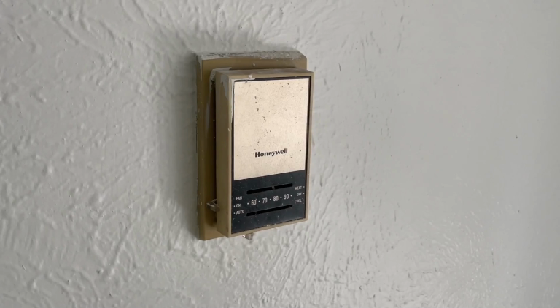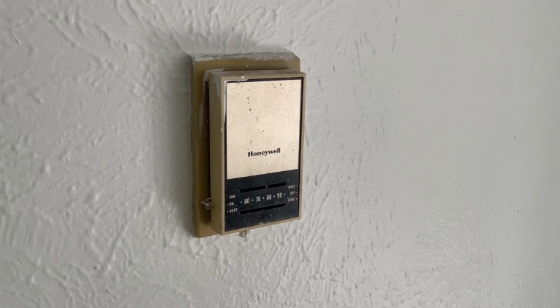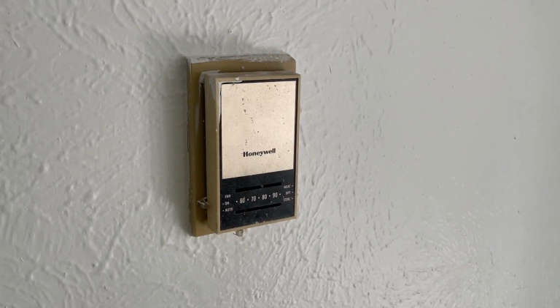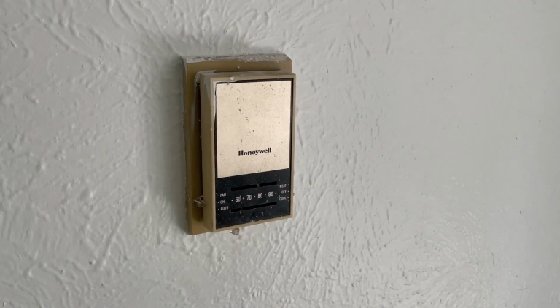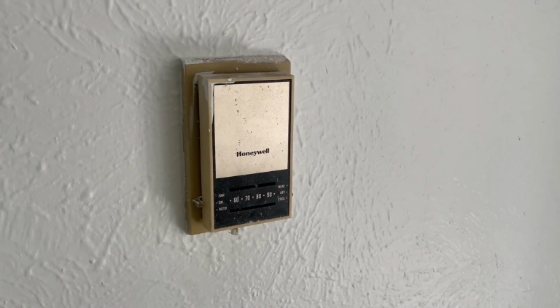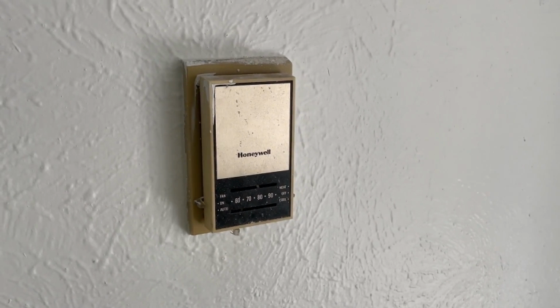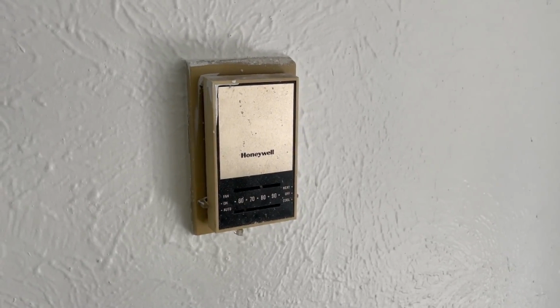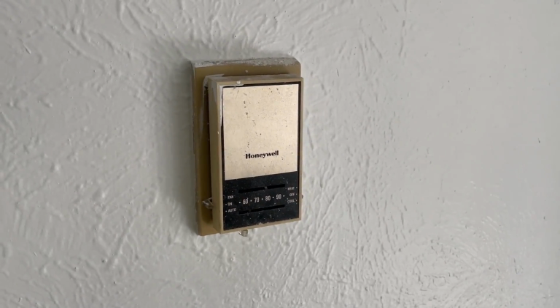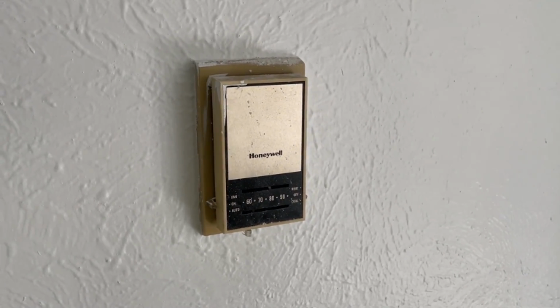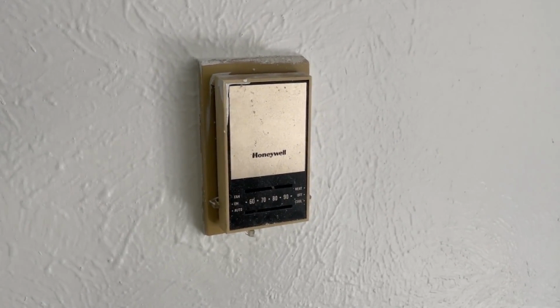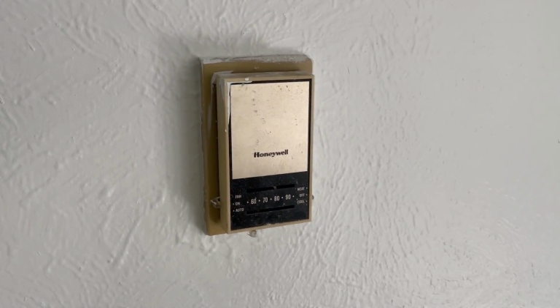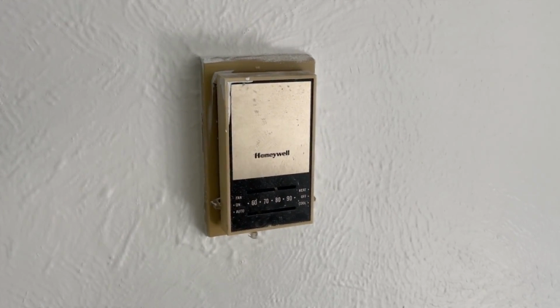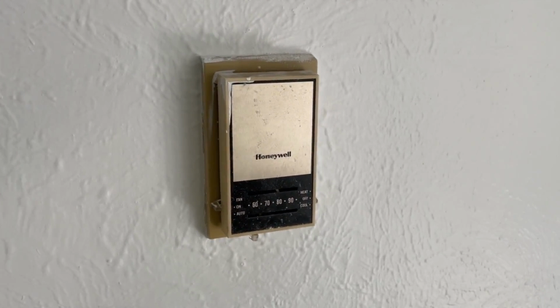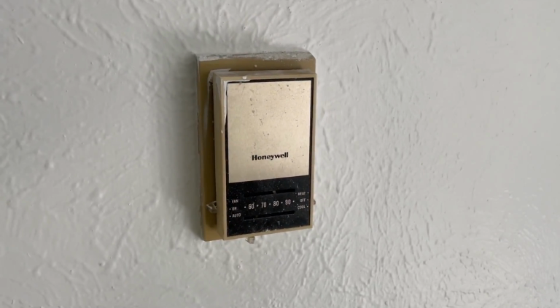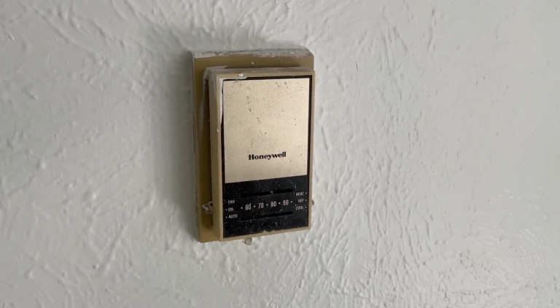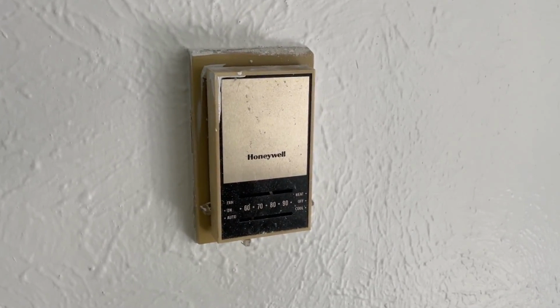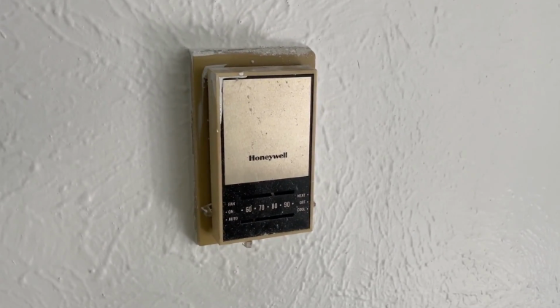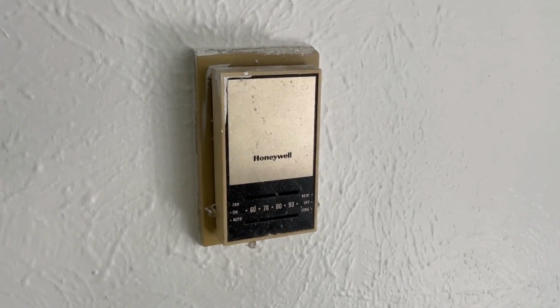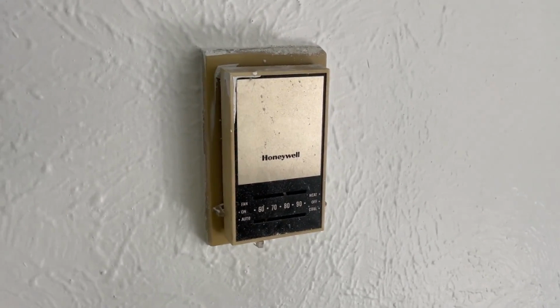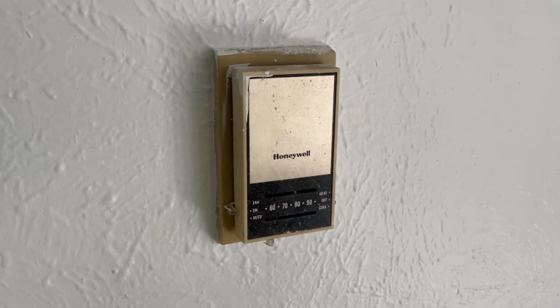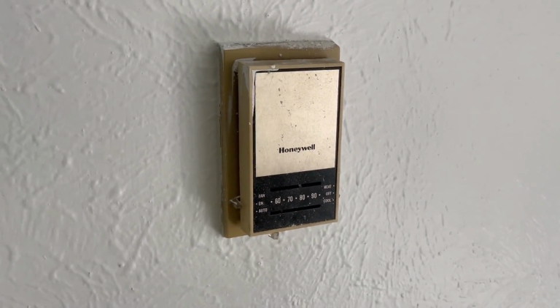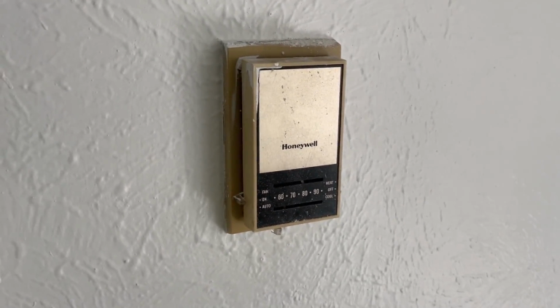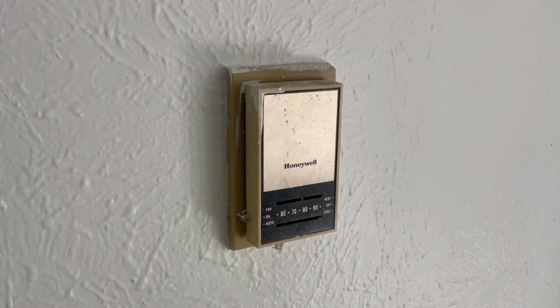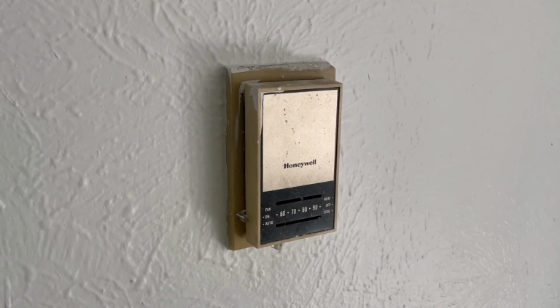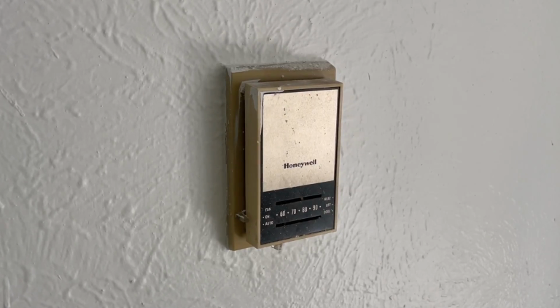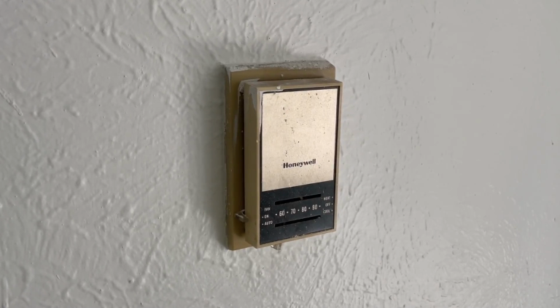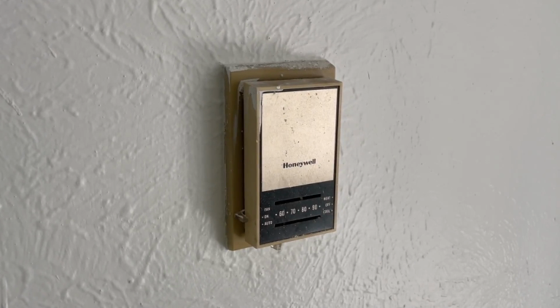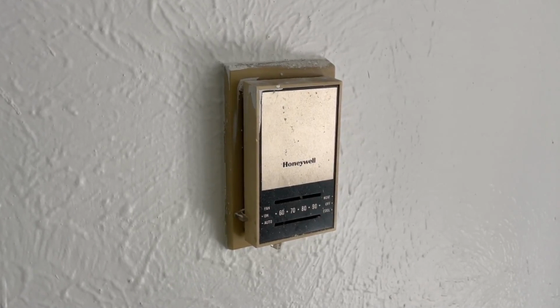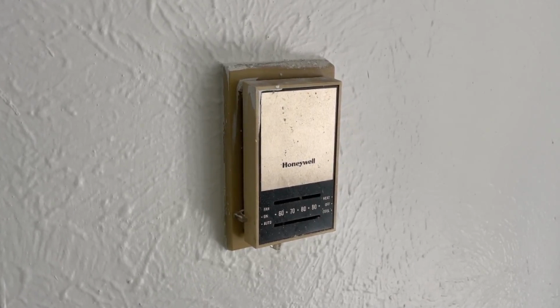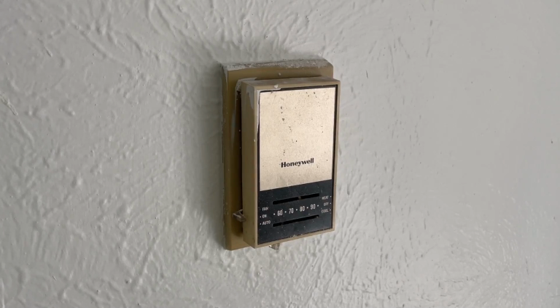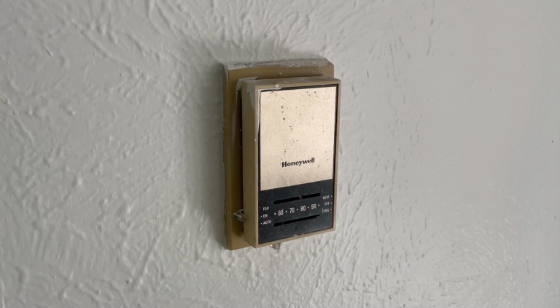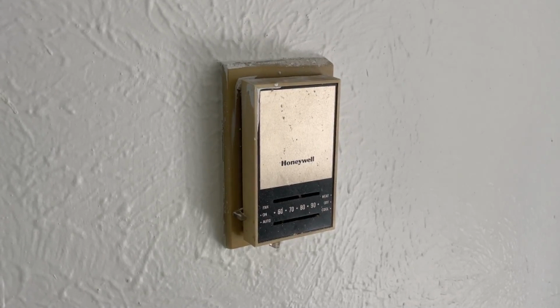Hi guys, in this video I'm going to show you how to replace an old thermostat with a new one. First of all, let's take out the old one.